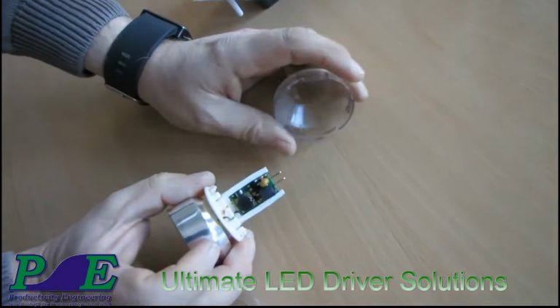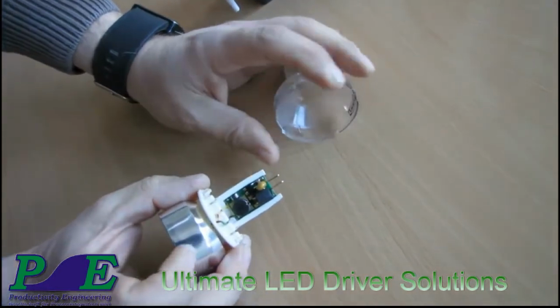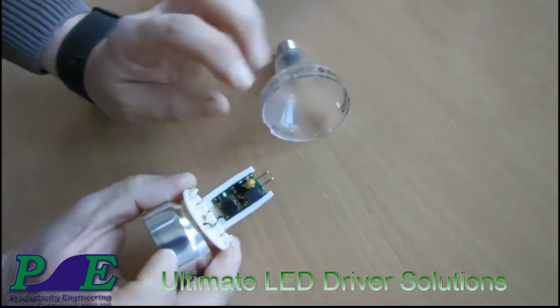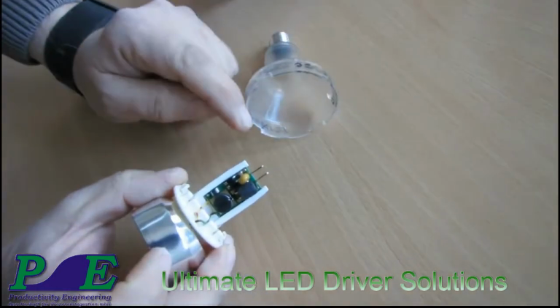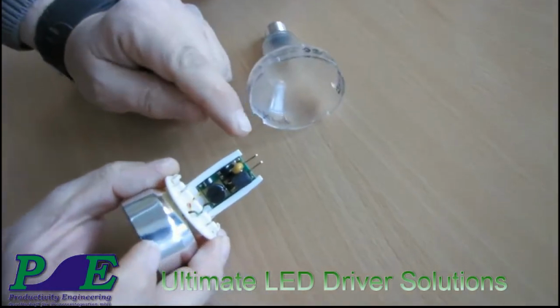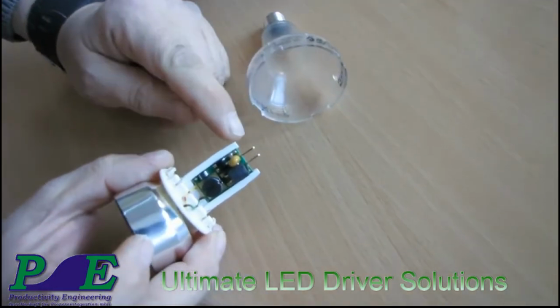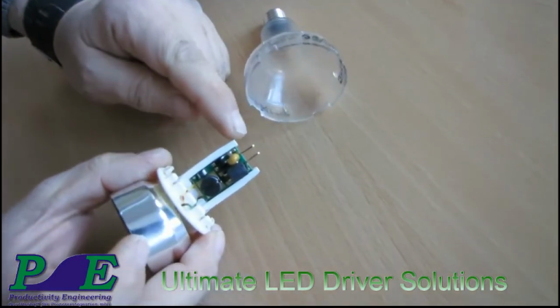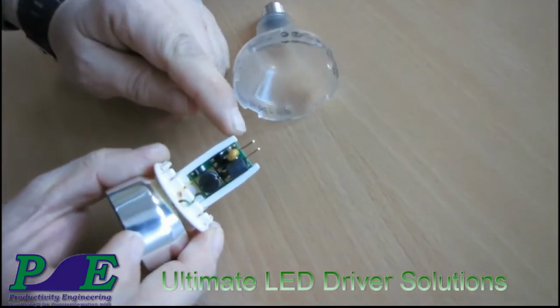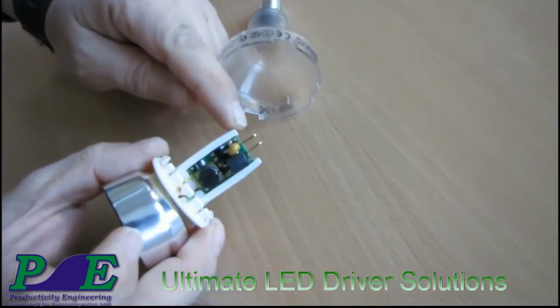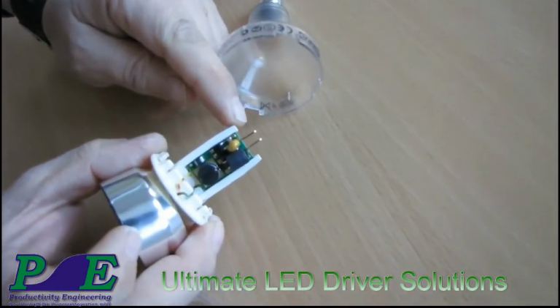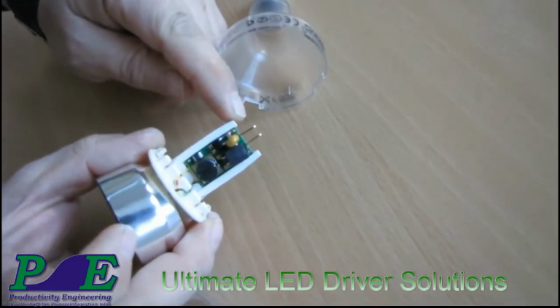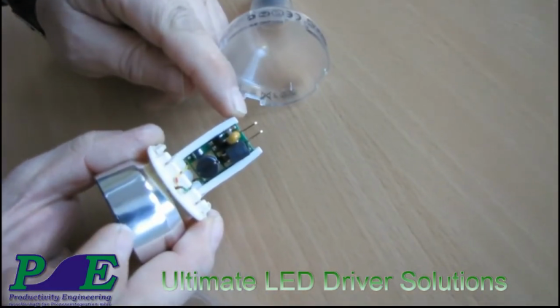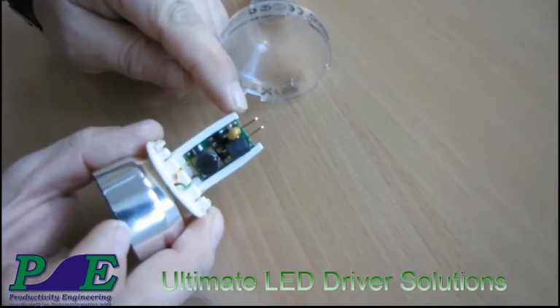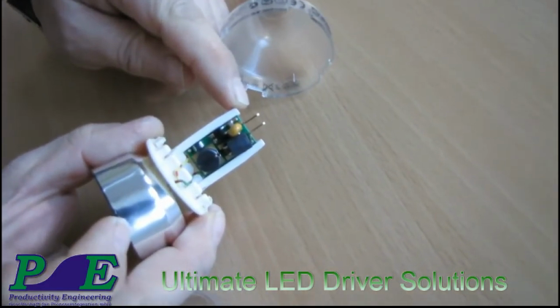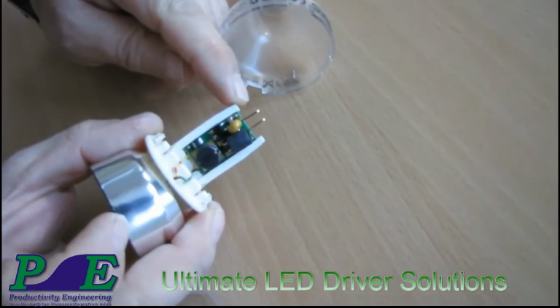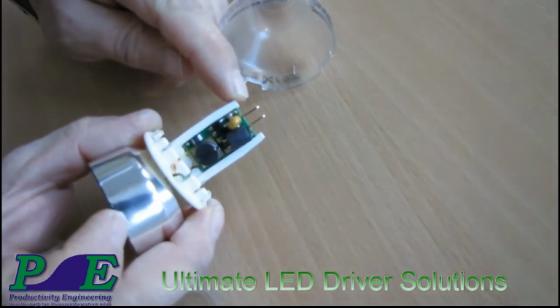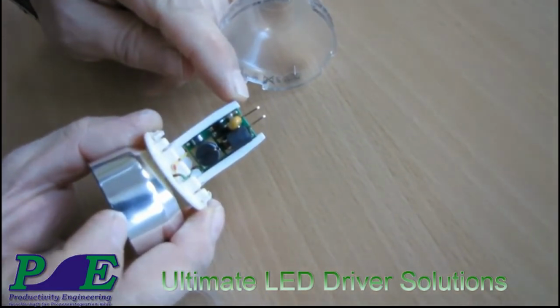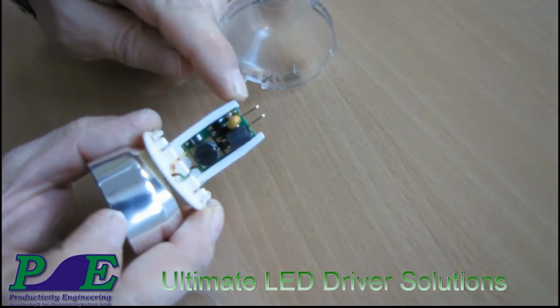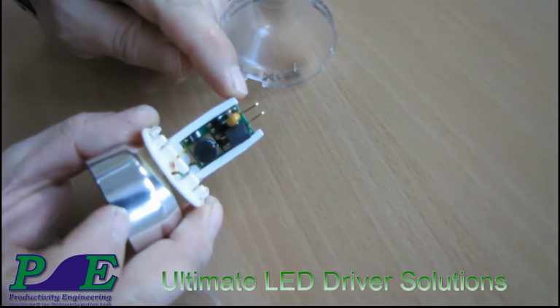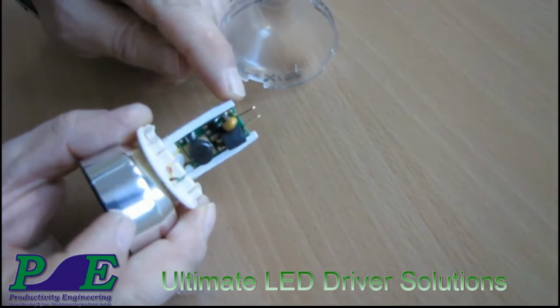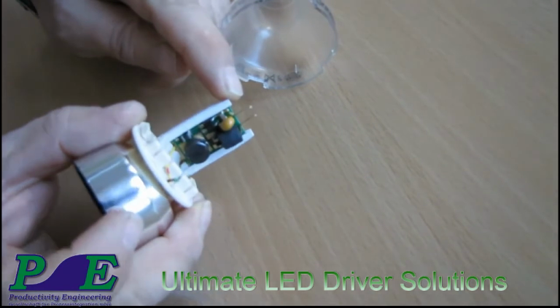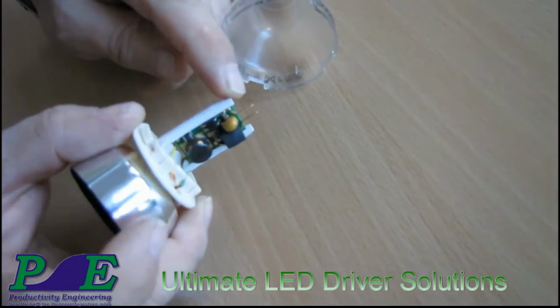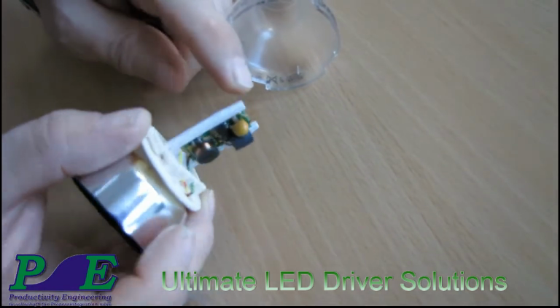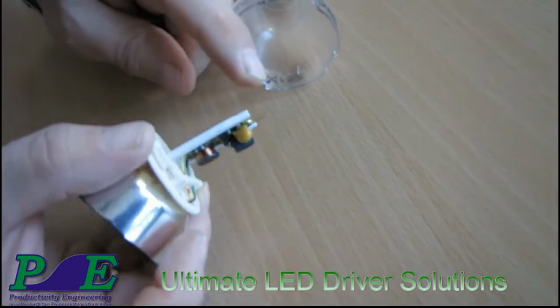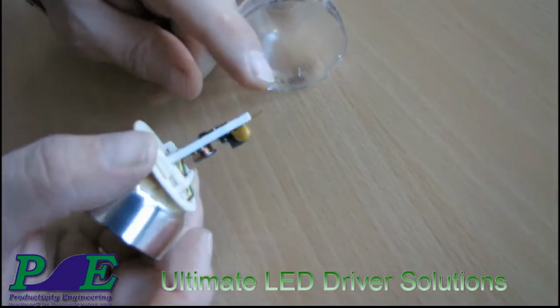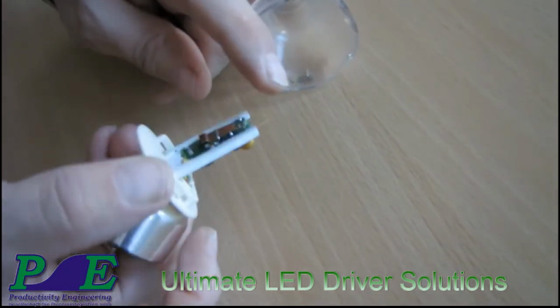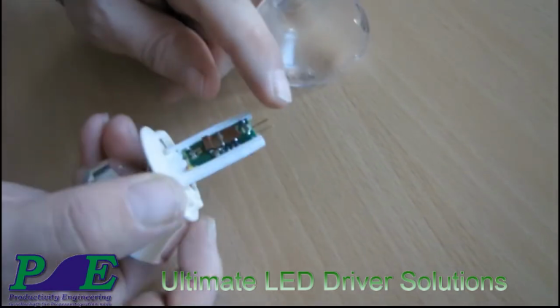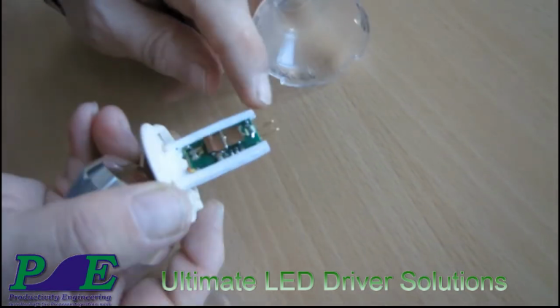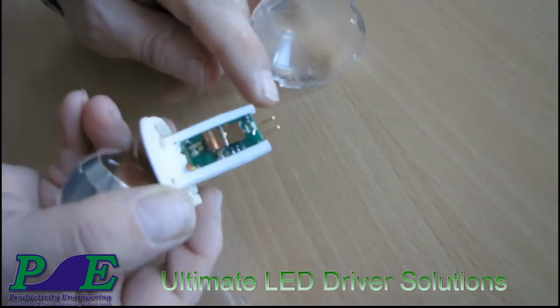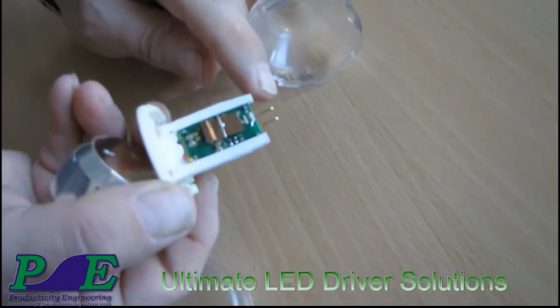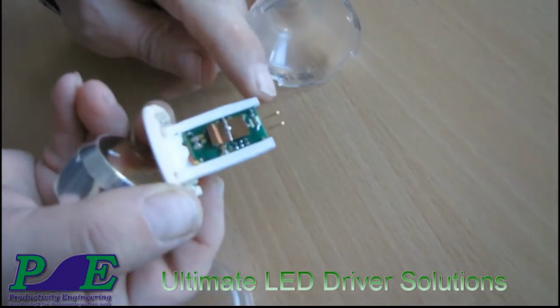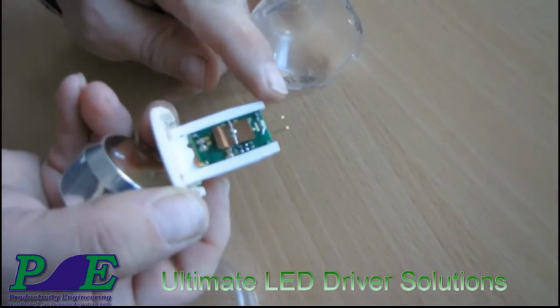No electrolytic capacitor is required — a device that limits the lifetime of today's LED lamps.